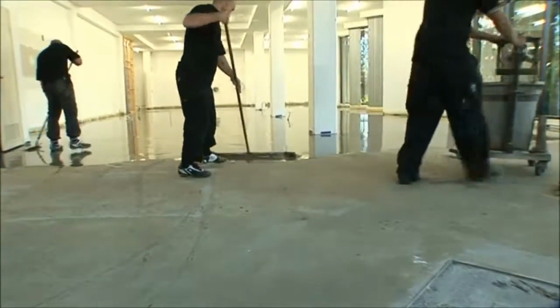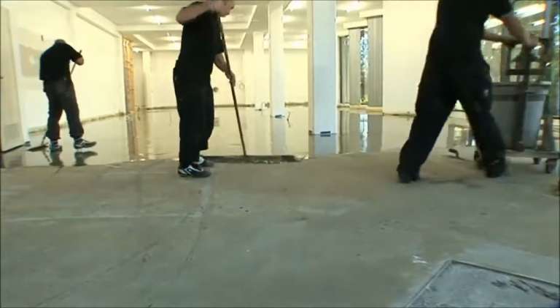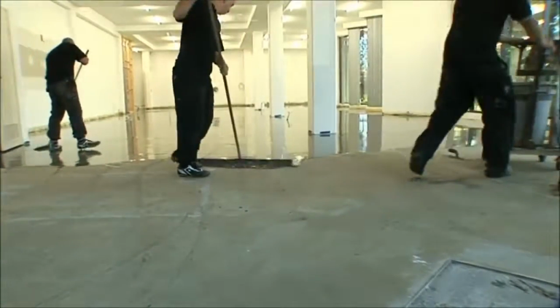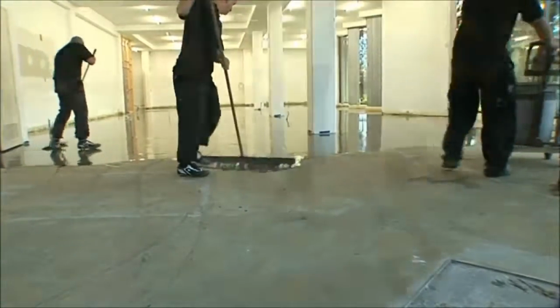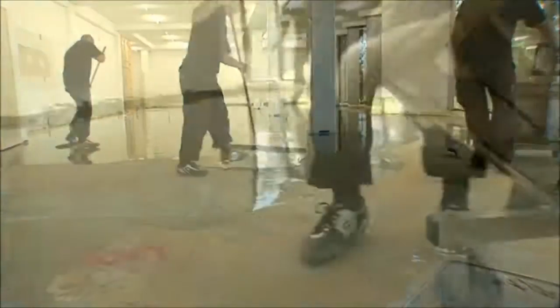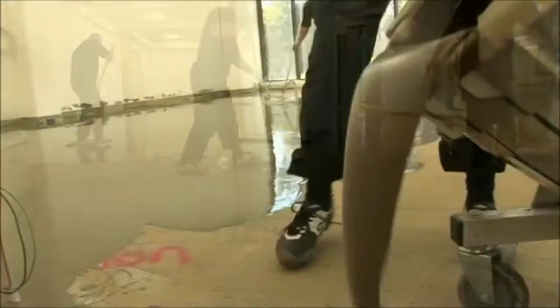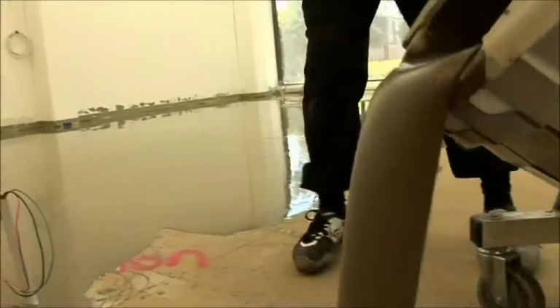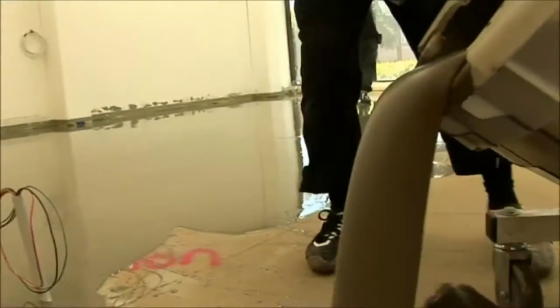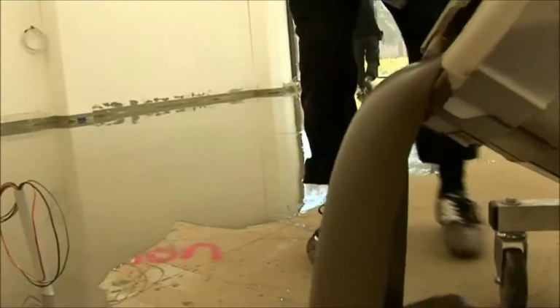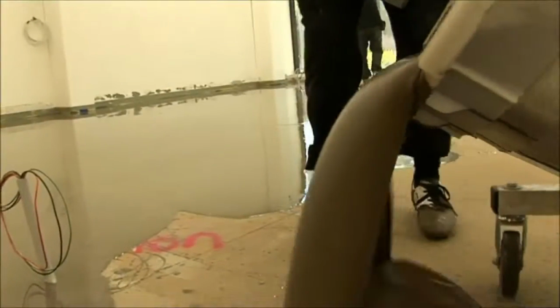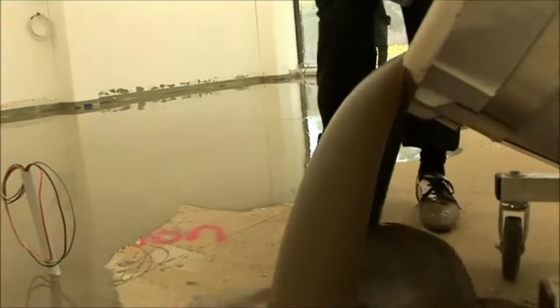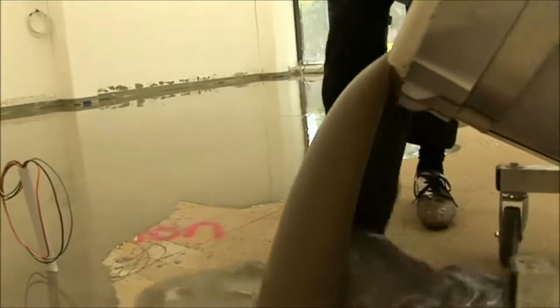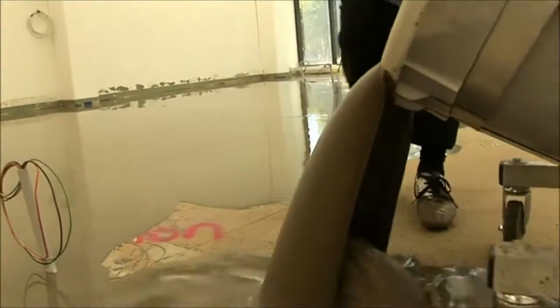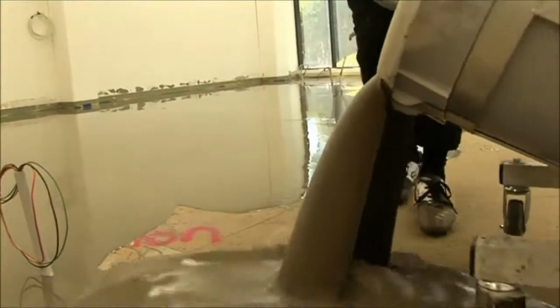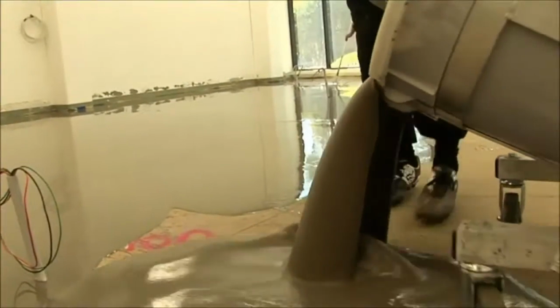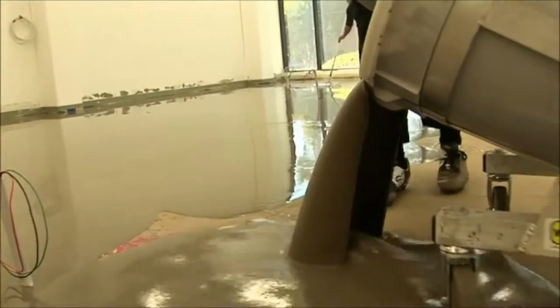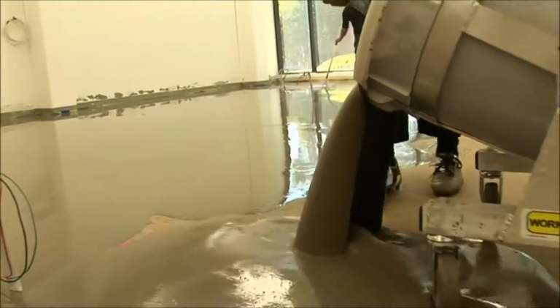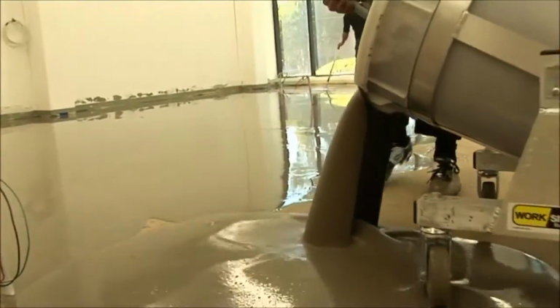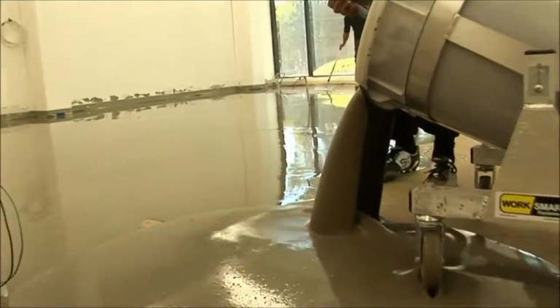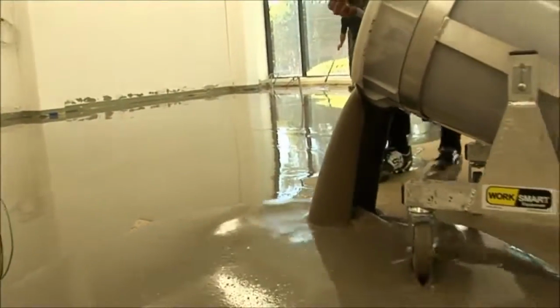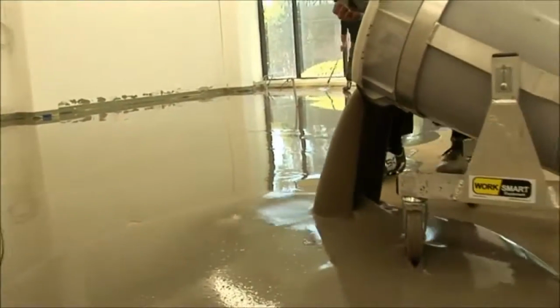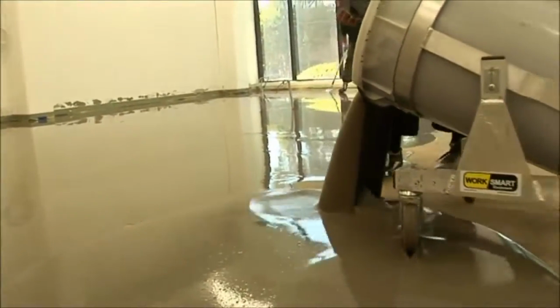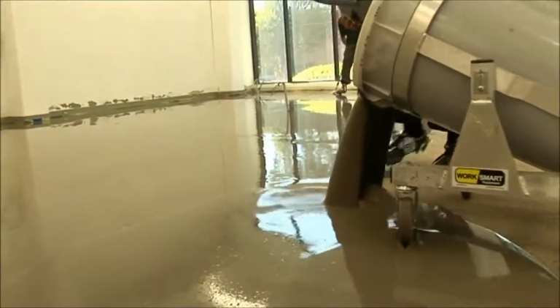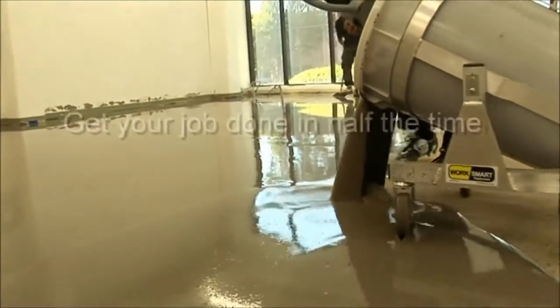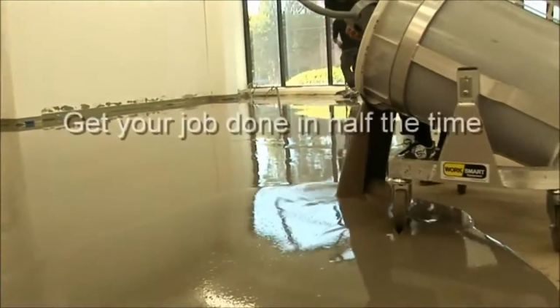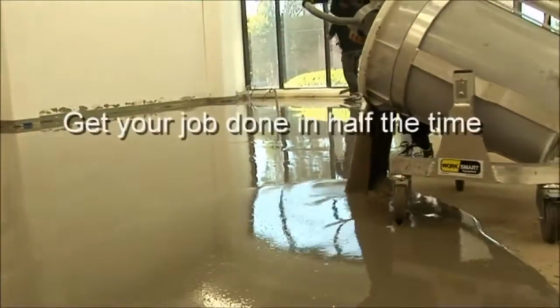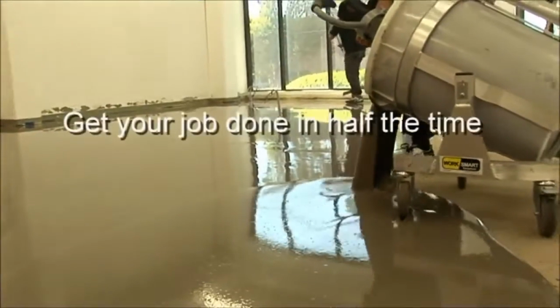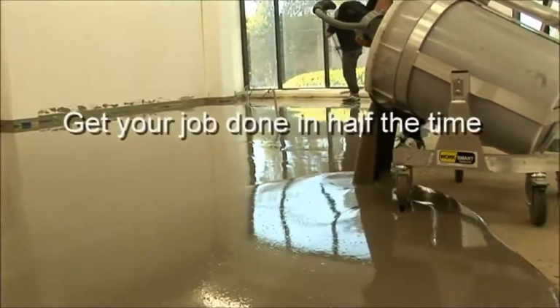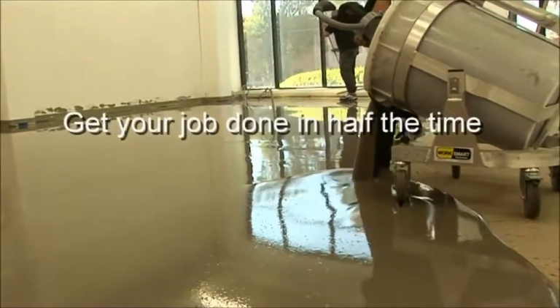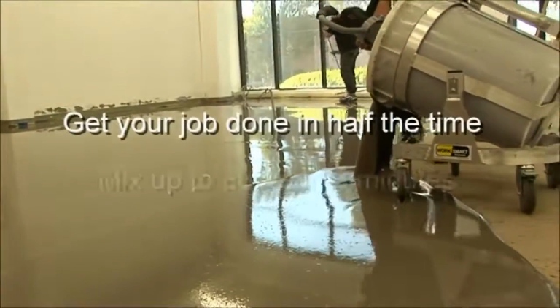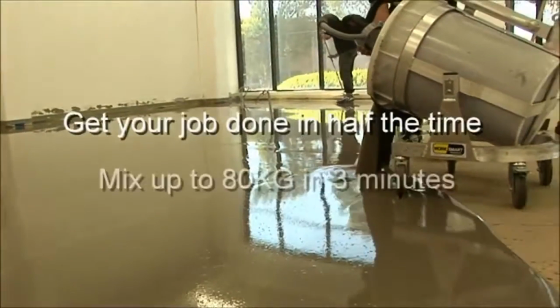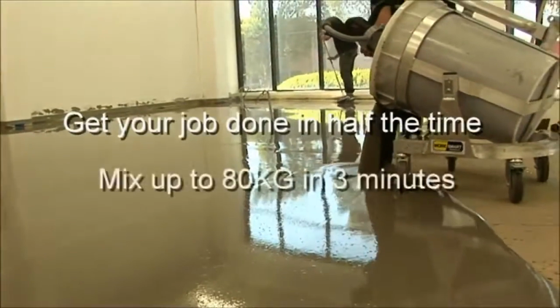If you want fast and easy precision pouring, try out a SmartMix today.